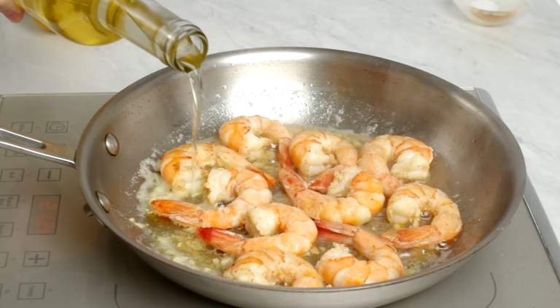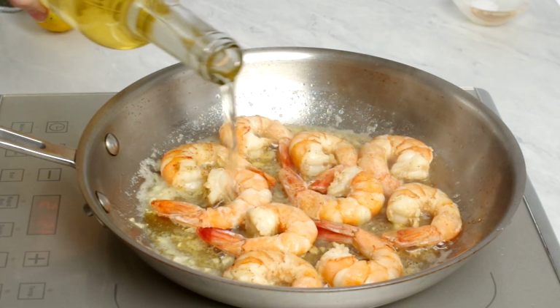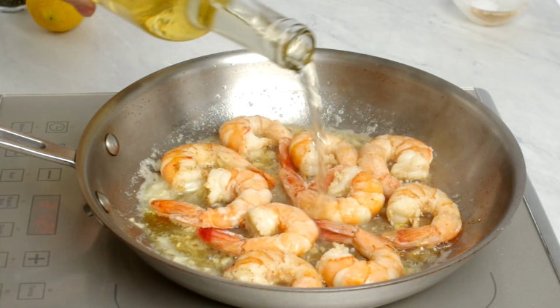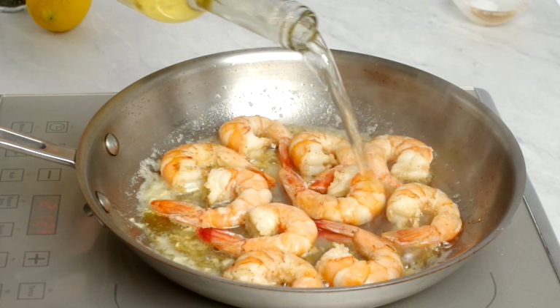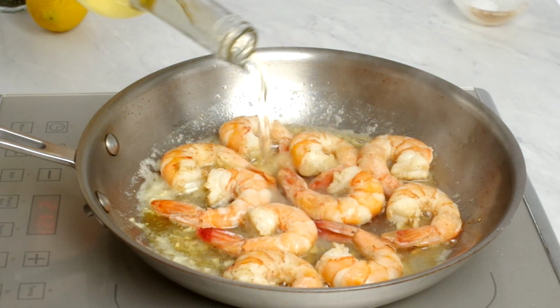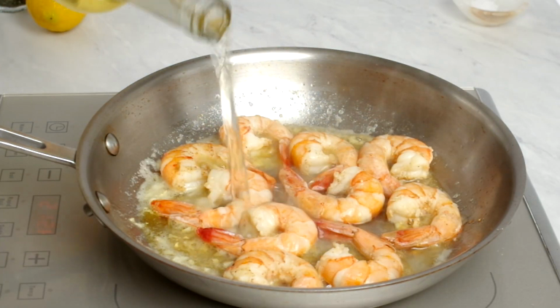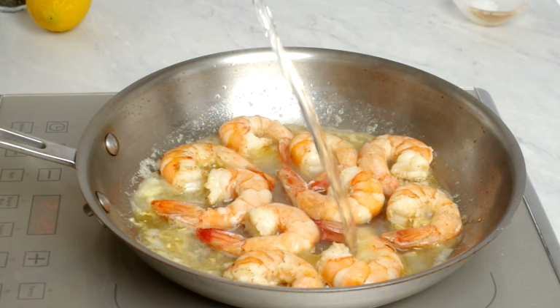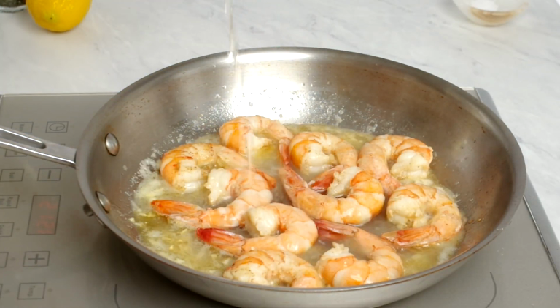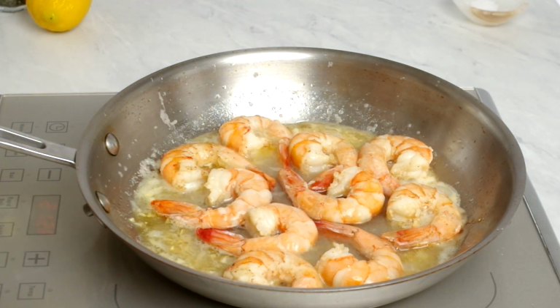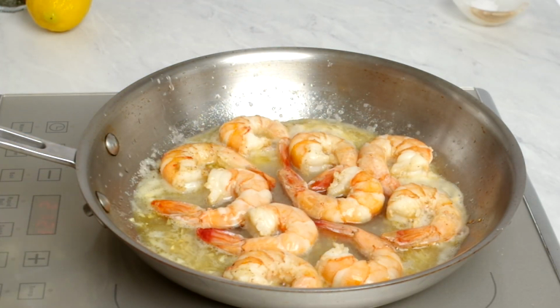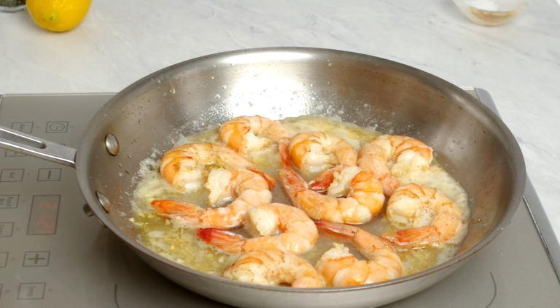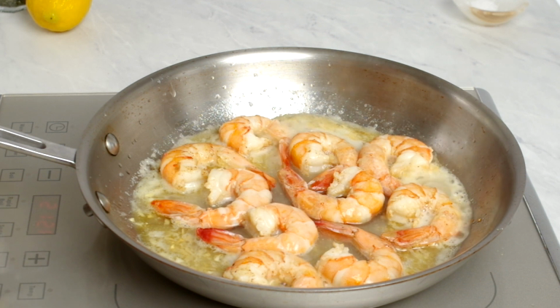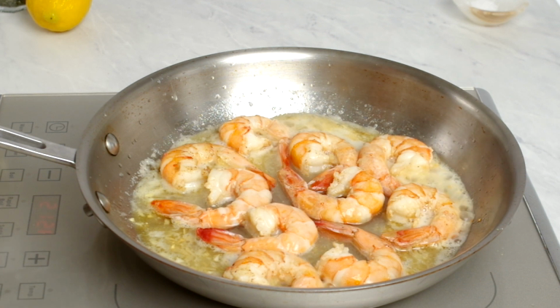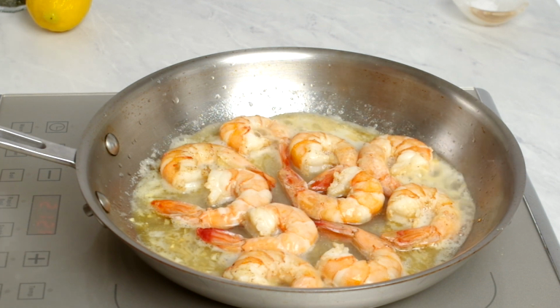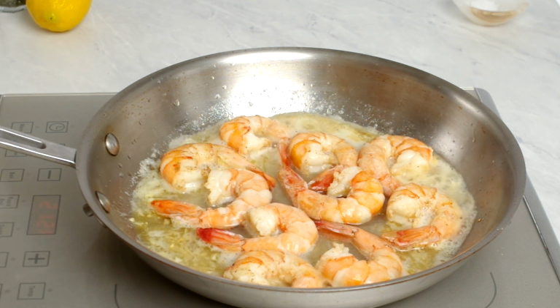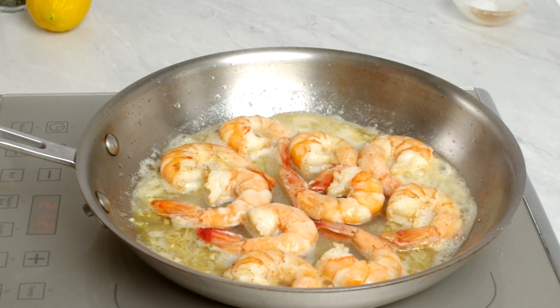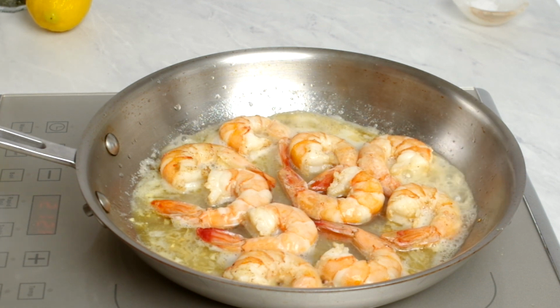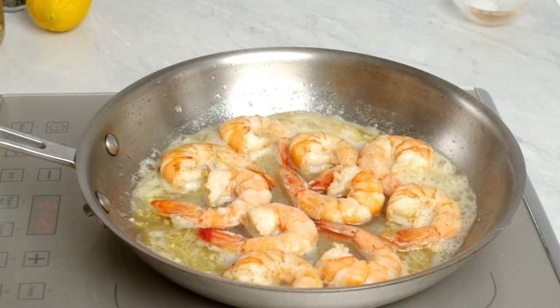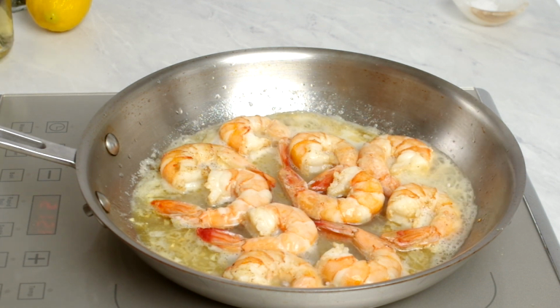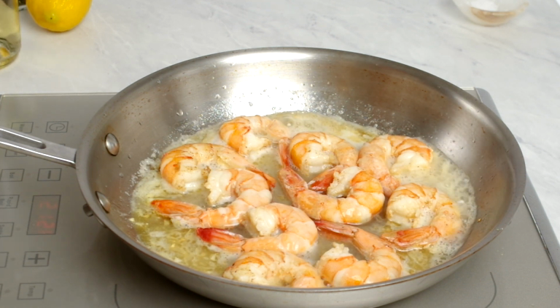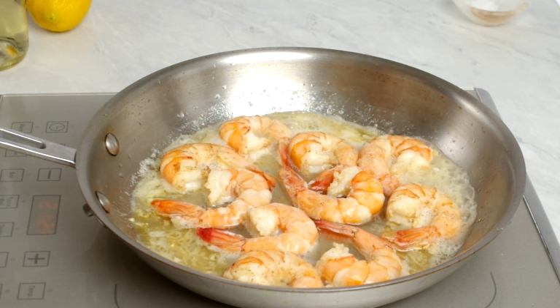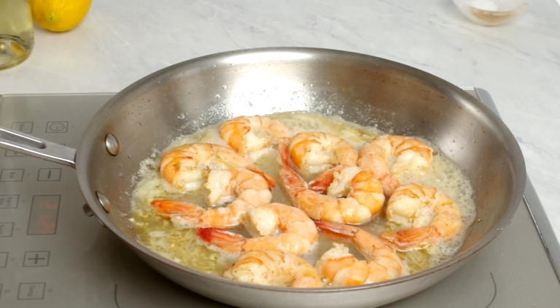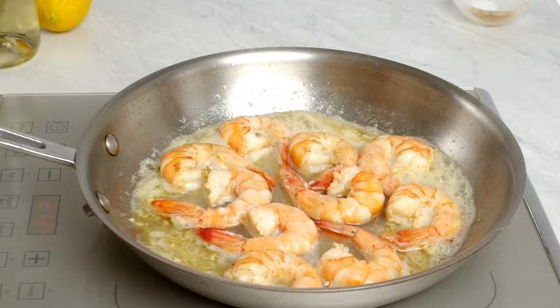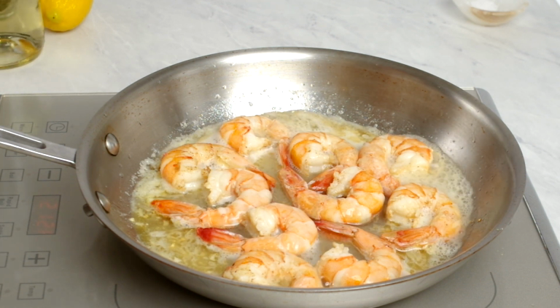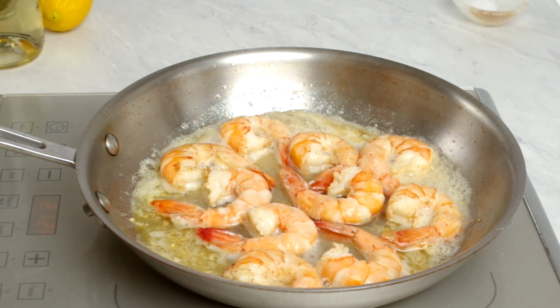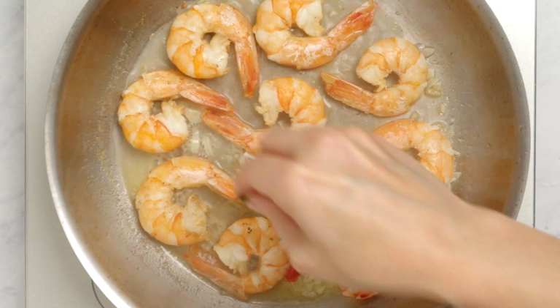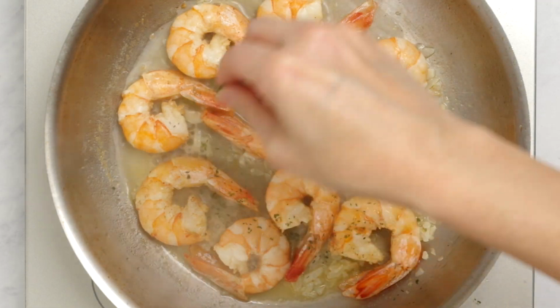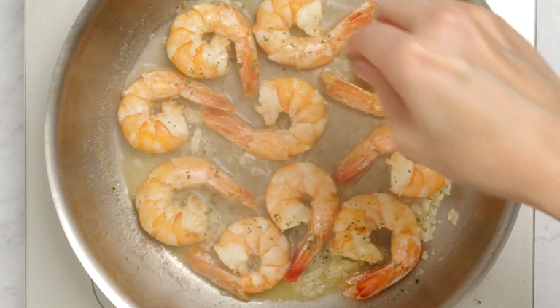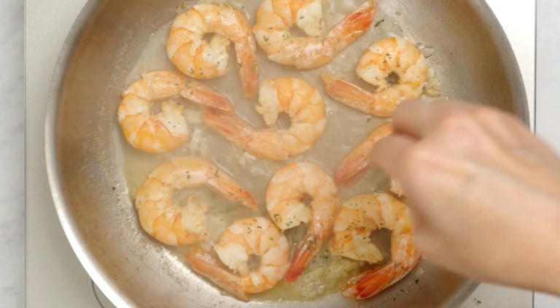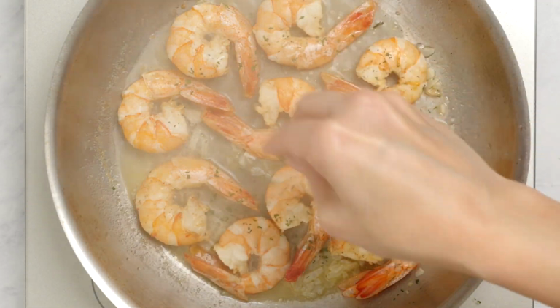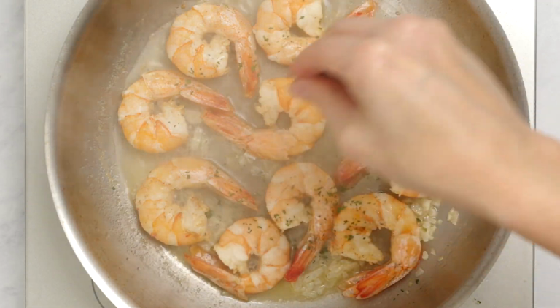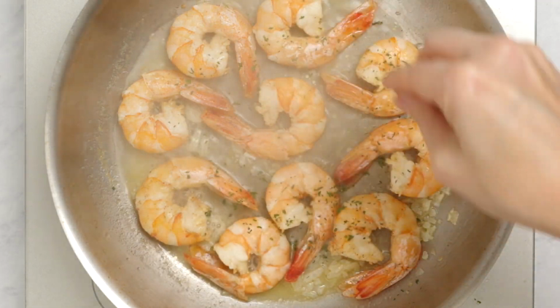Then add a splash of white wine to the pan and let it simmer until the shrimp are cooked through and the sauce has reduced a bit.